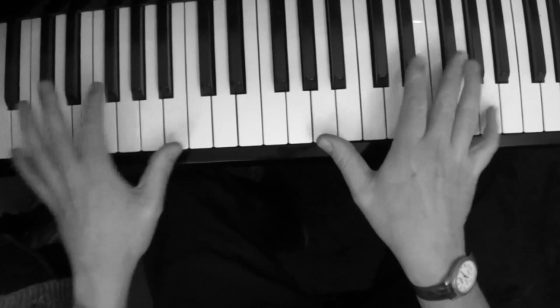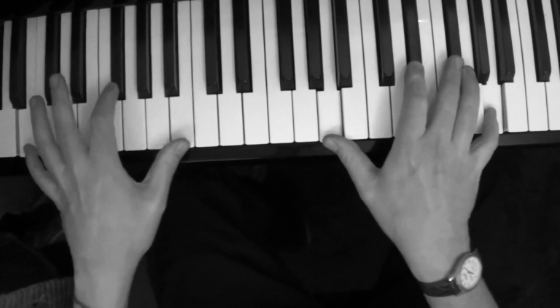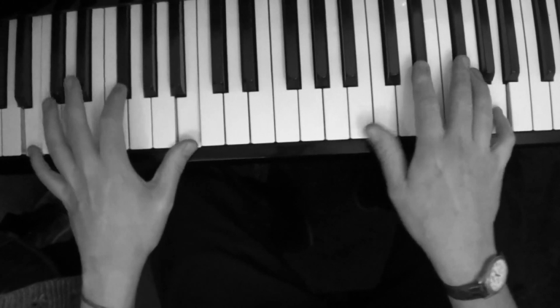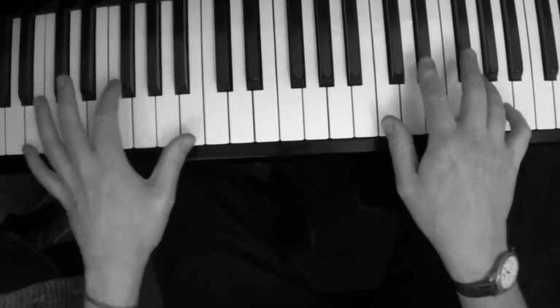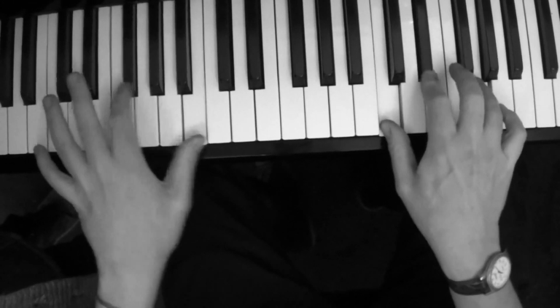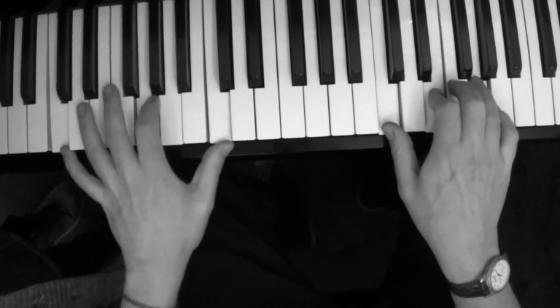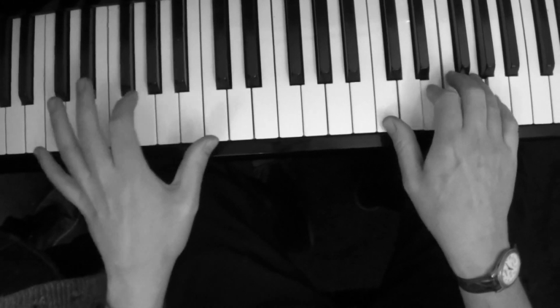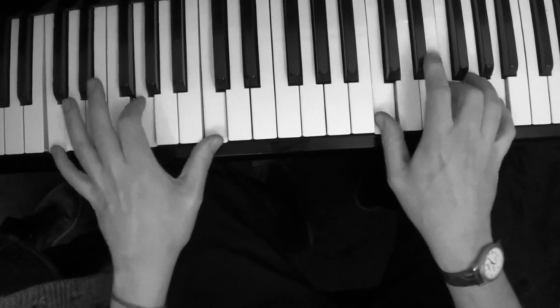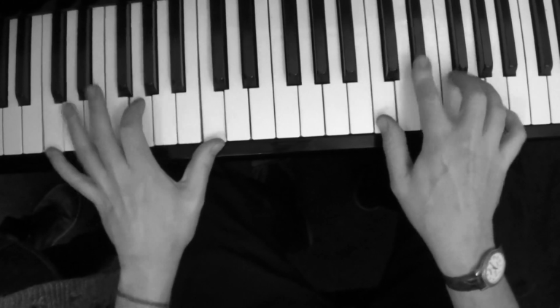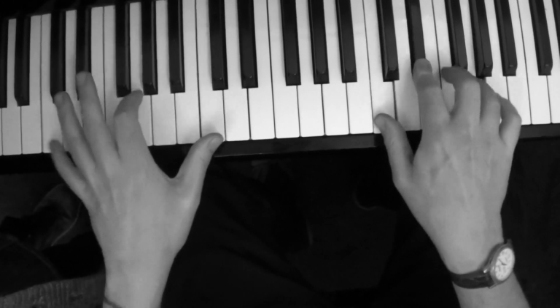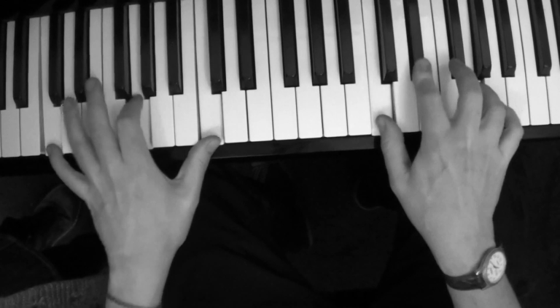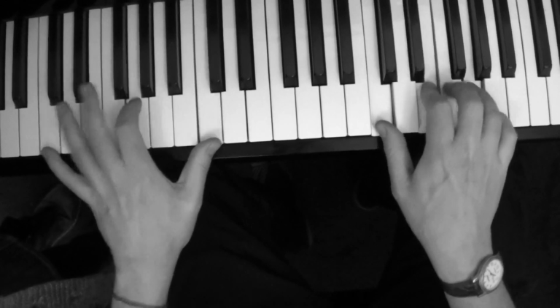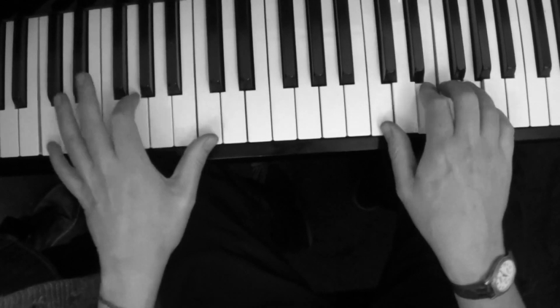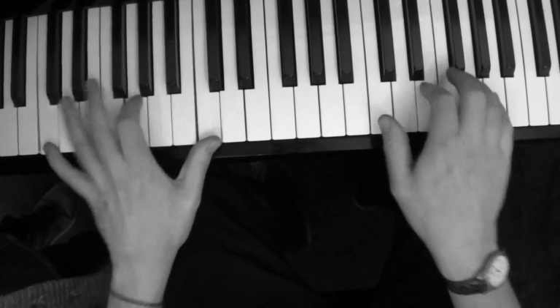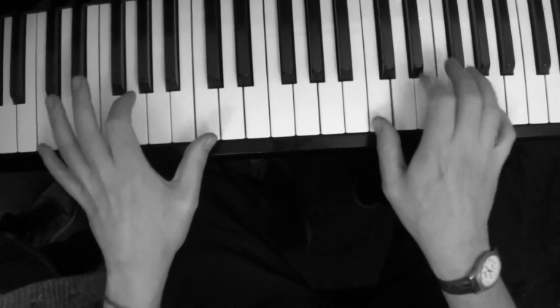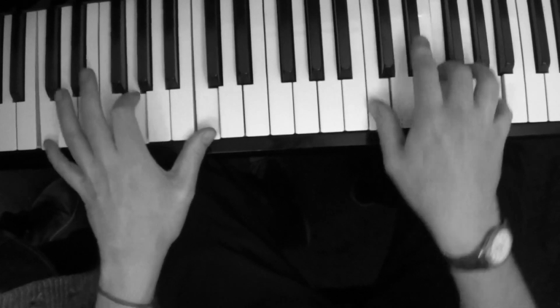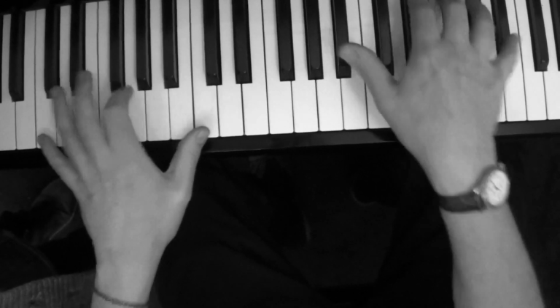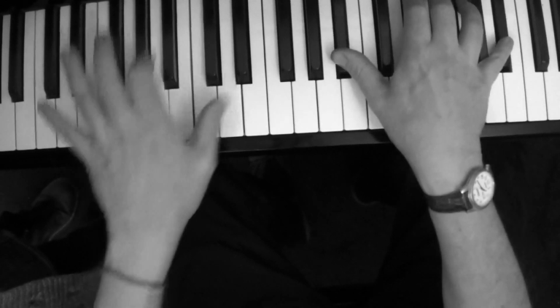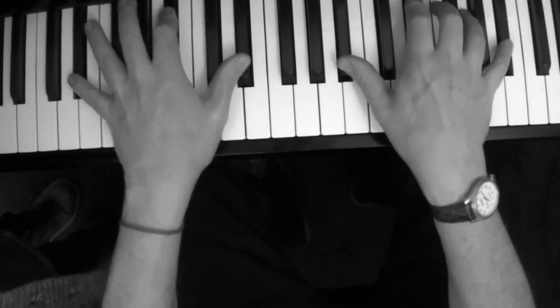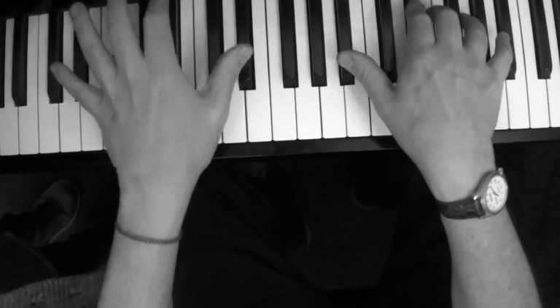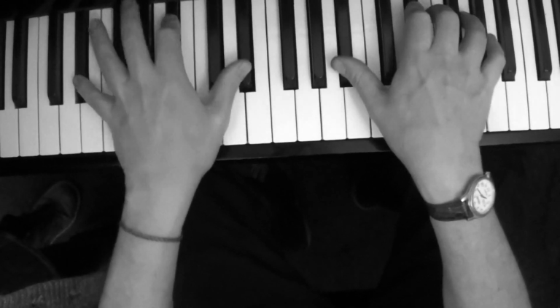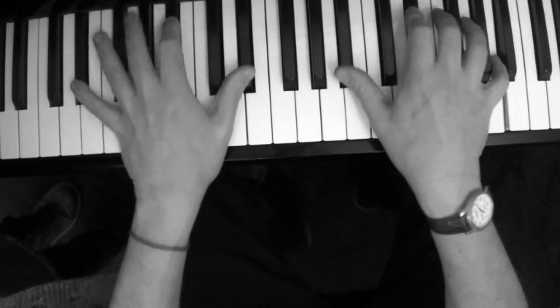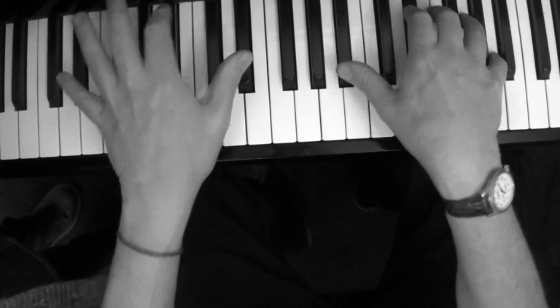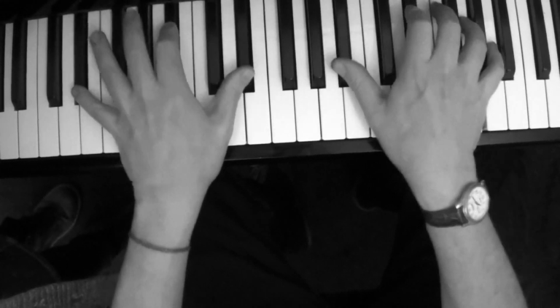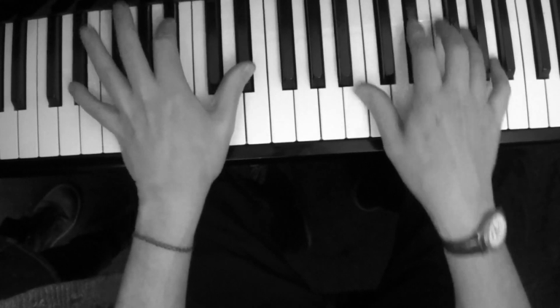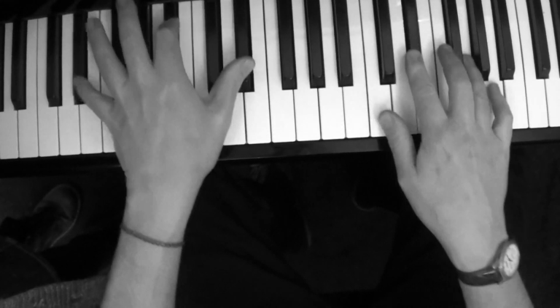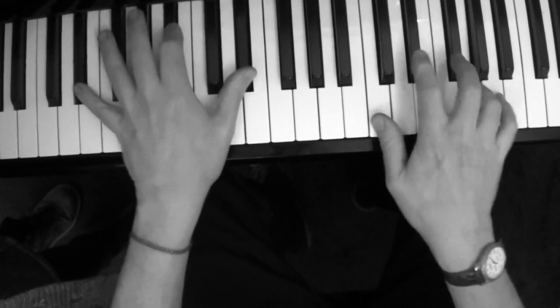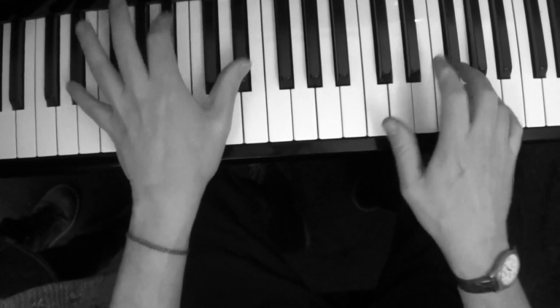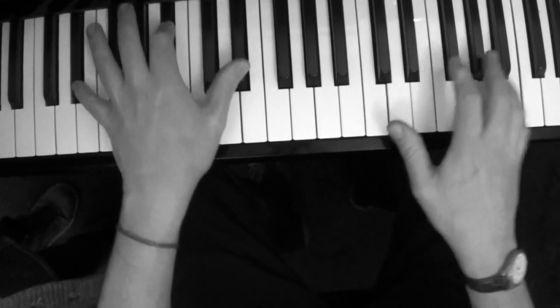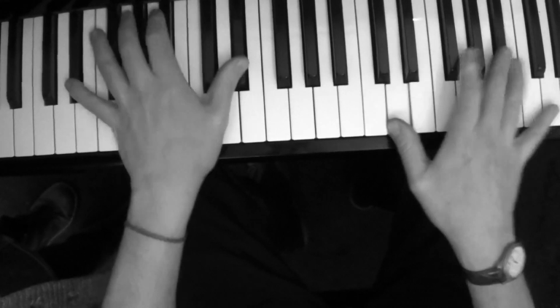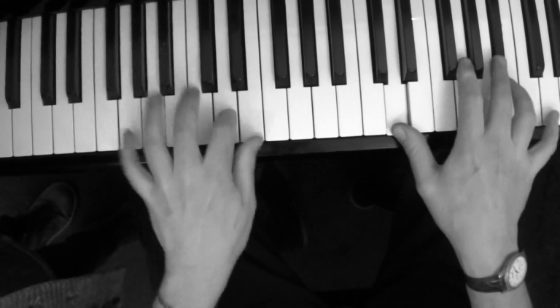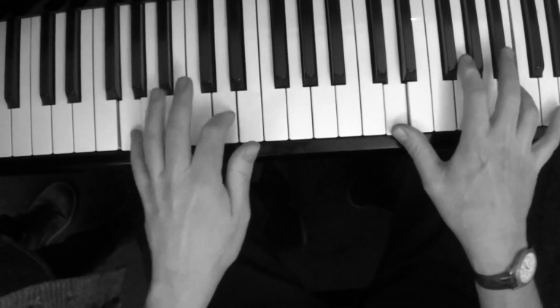See how I'm doing the left hand? Then to the chop.